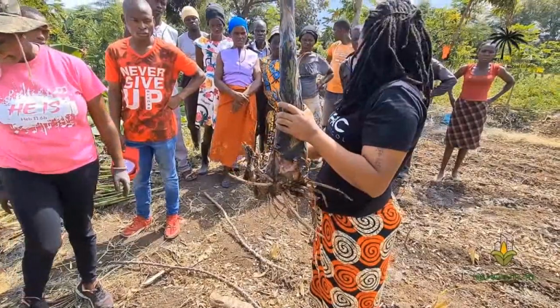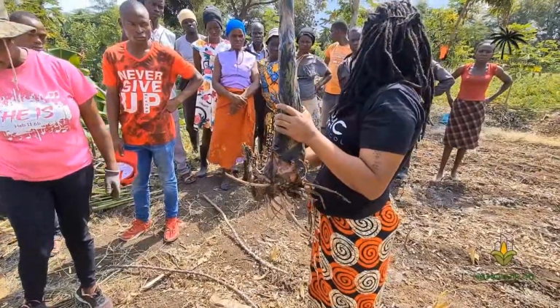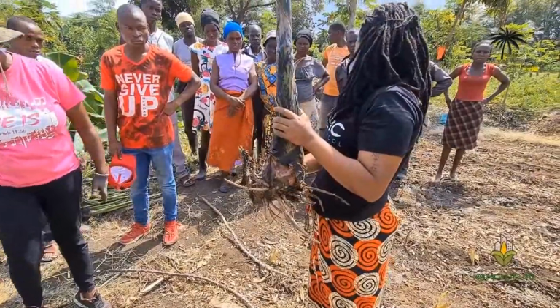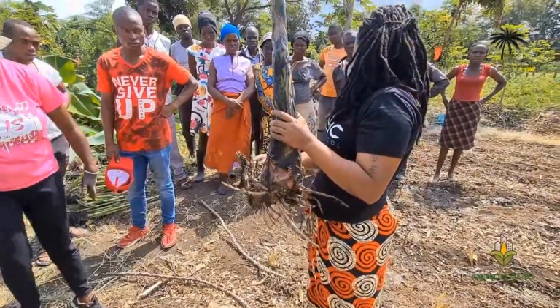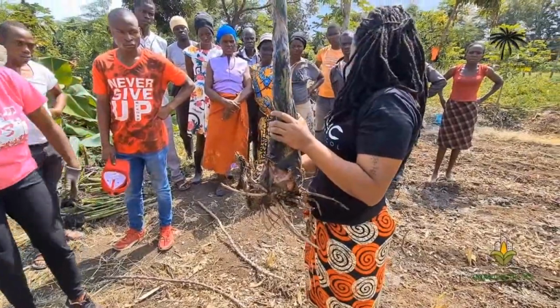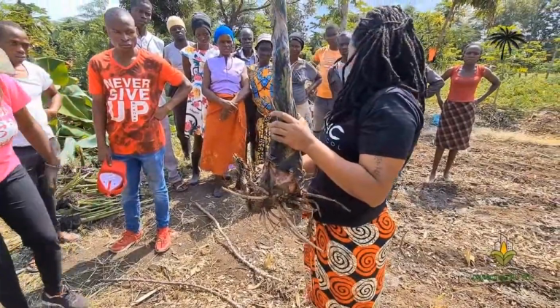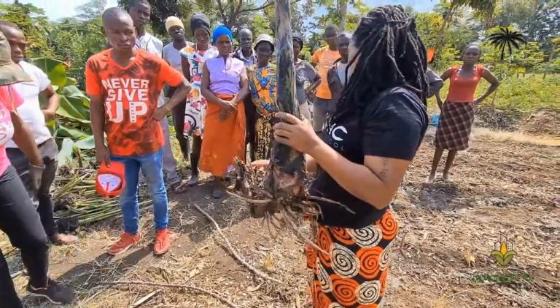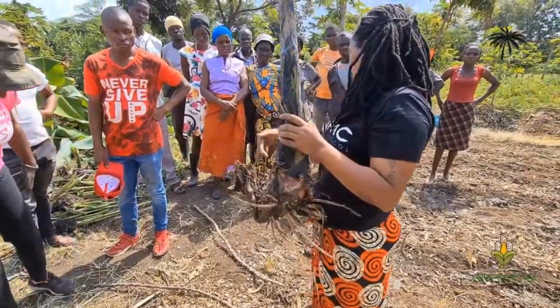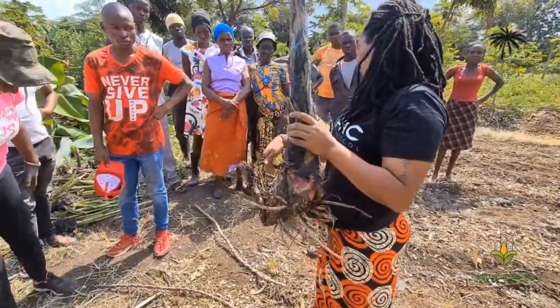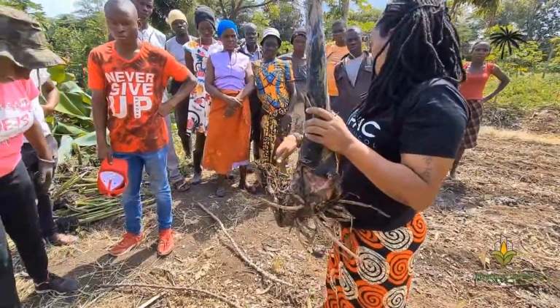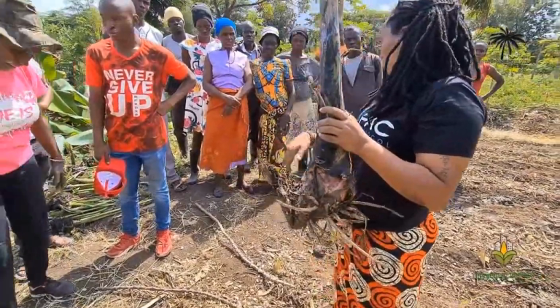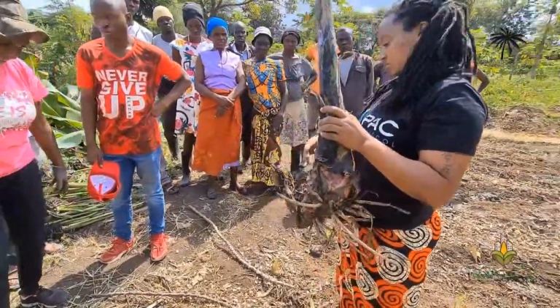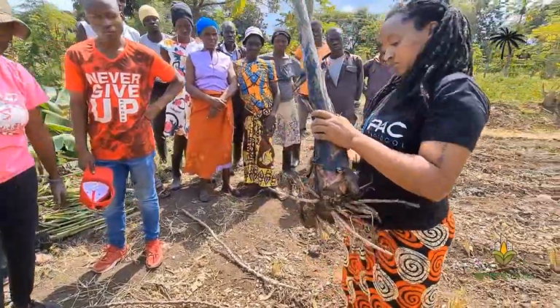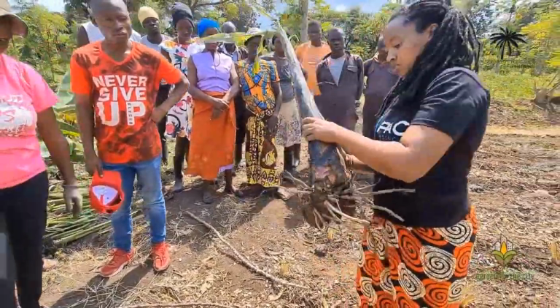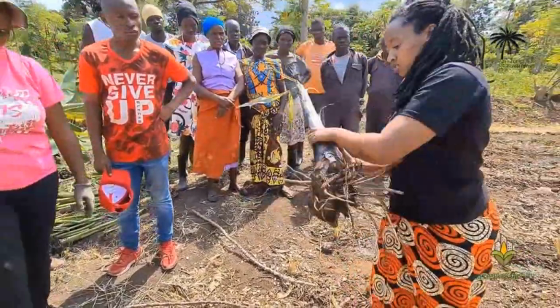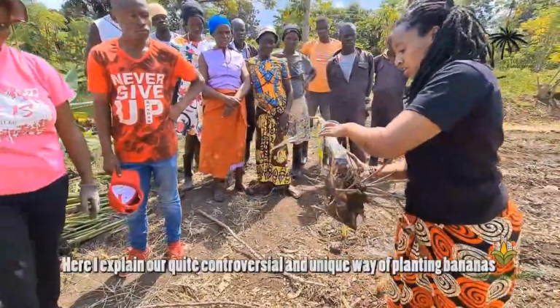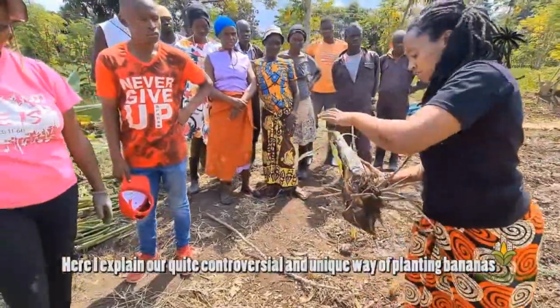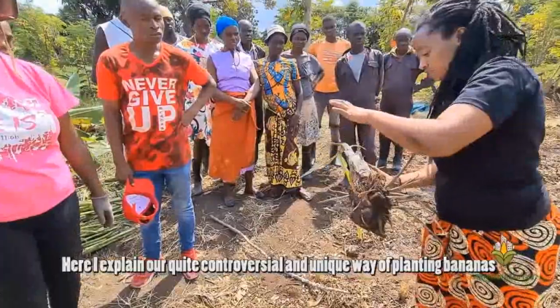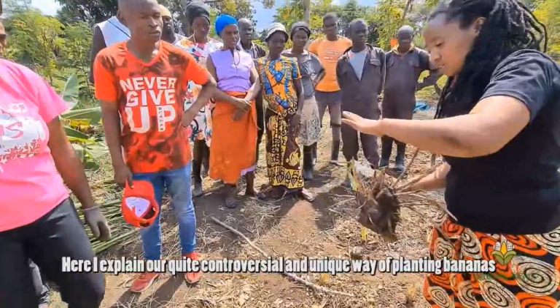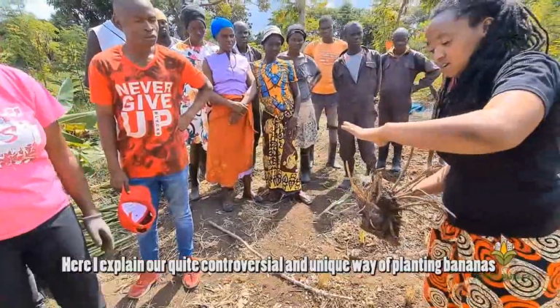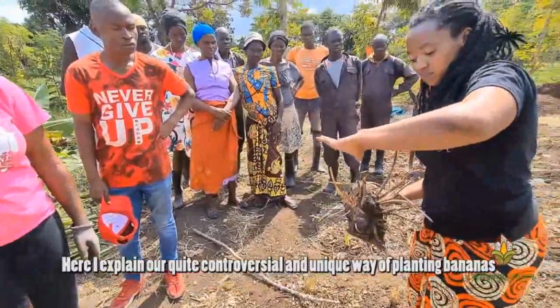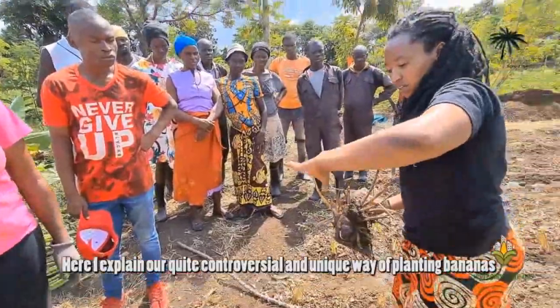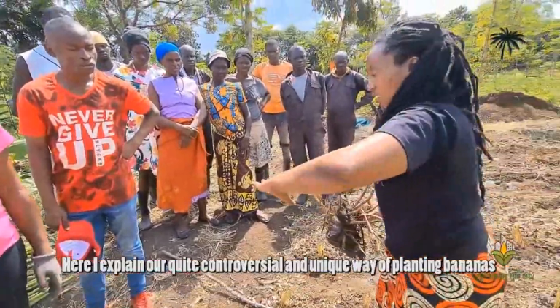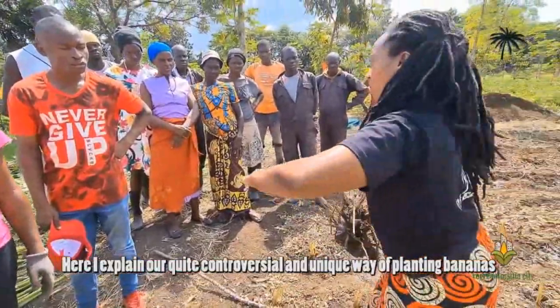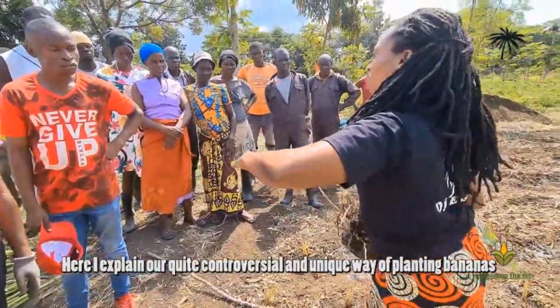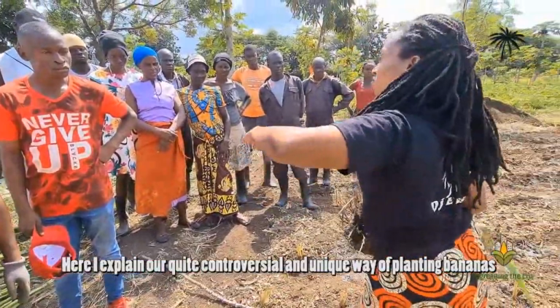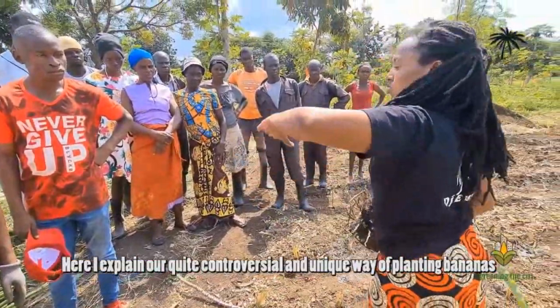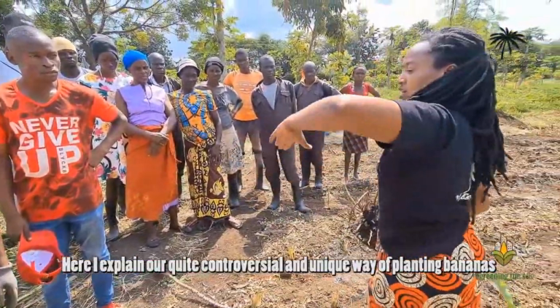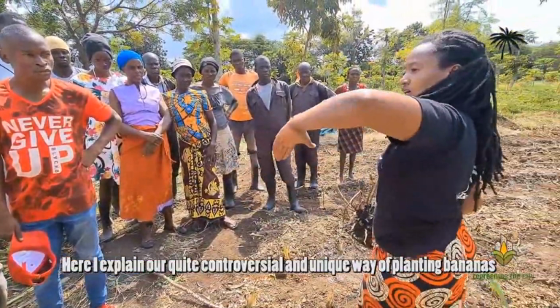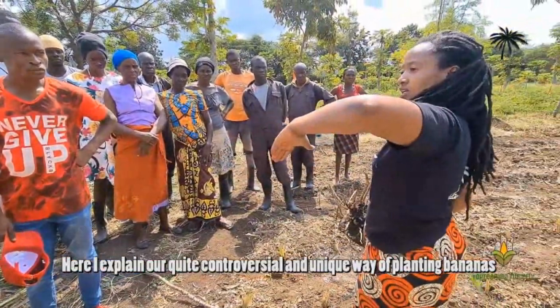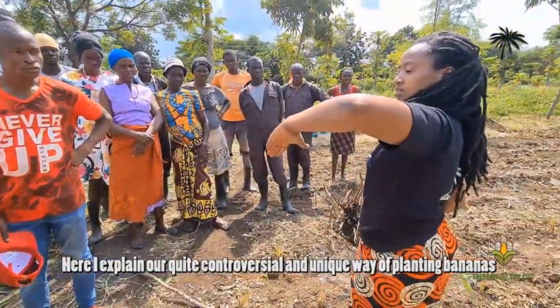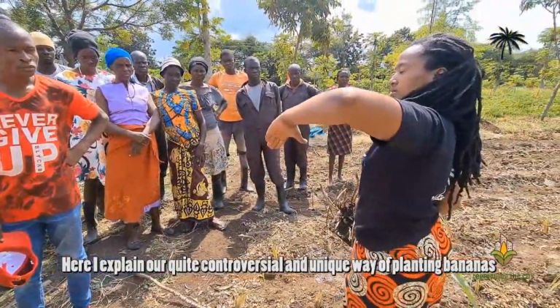Here, I explain our quite controversial and unique way of planting bananas.